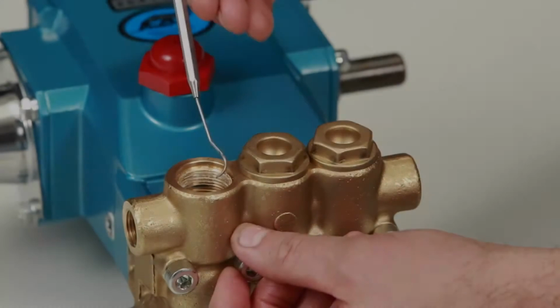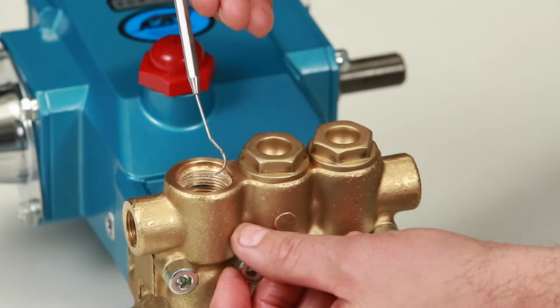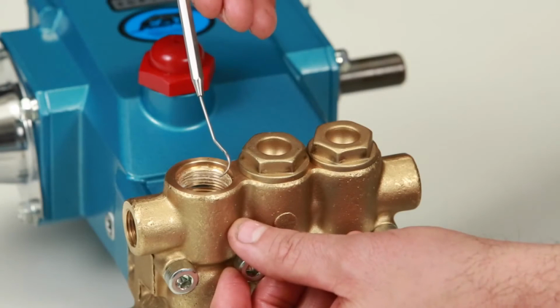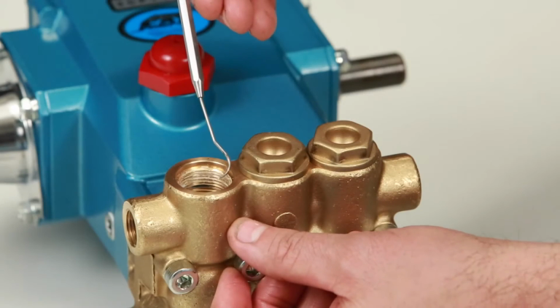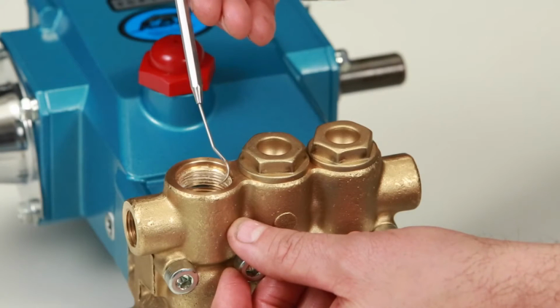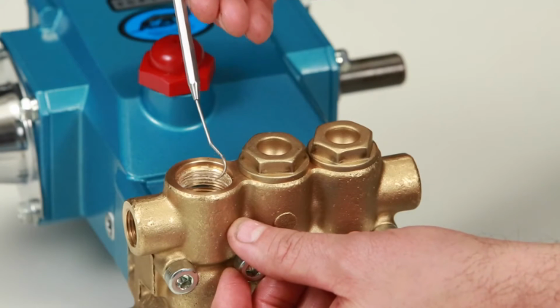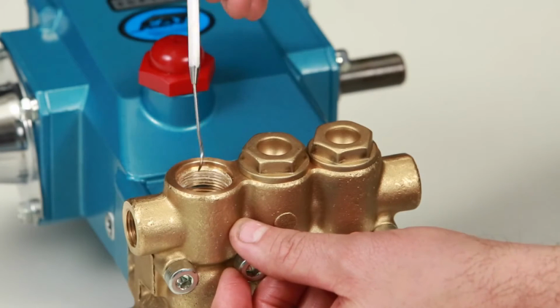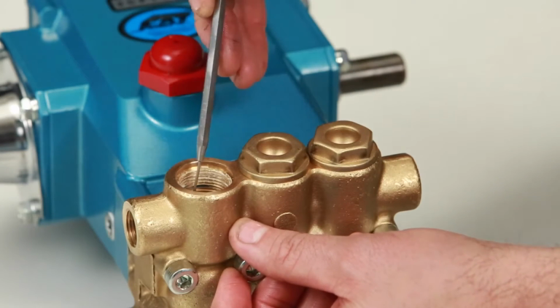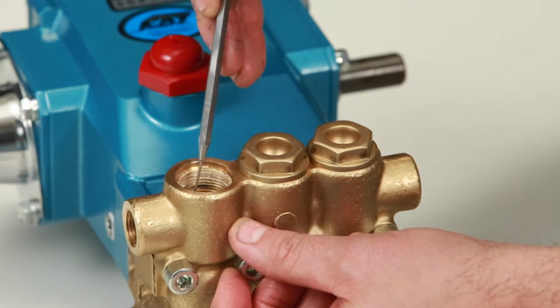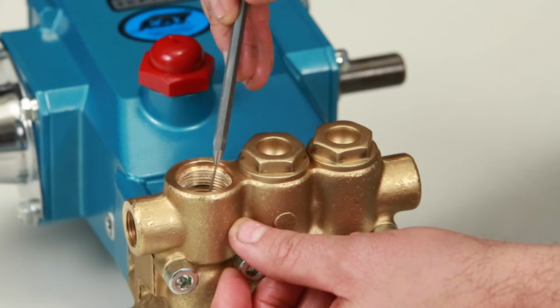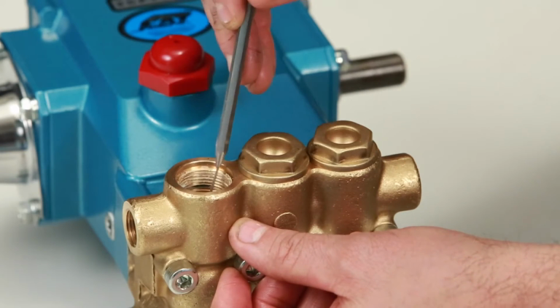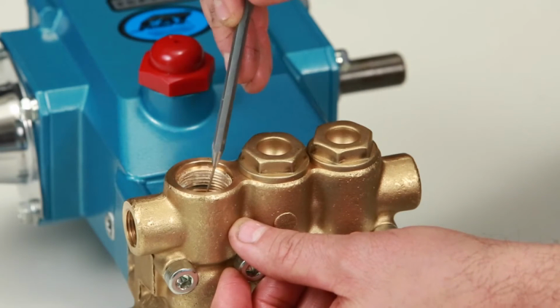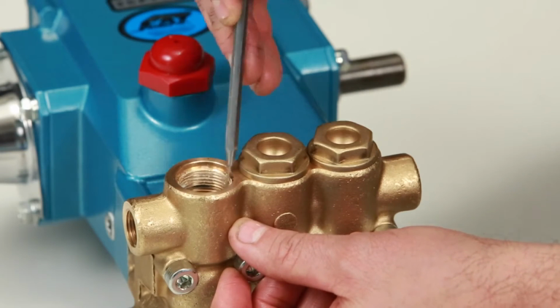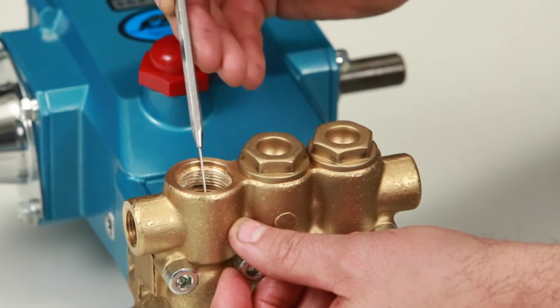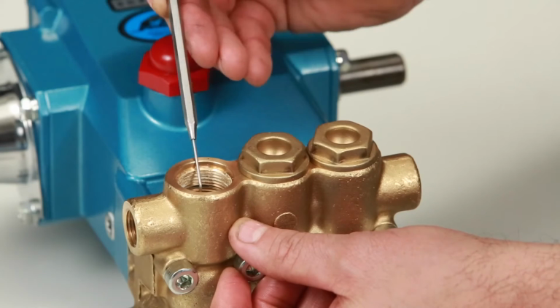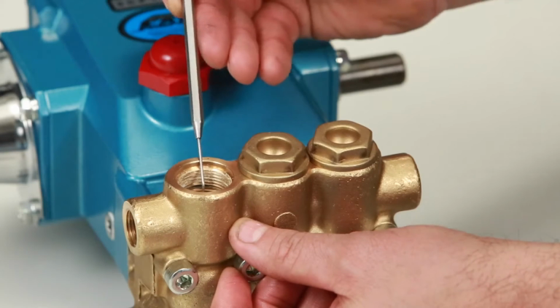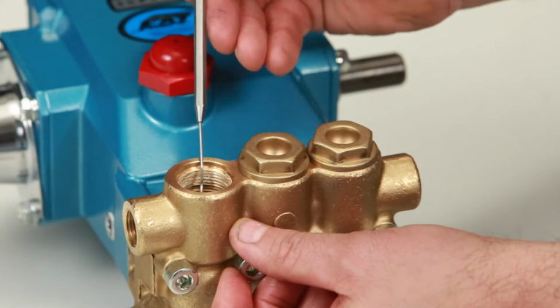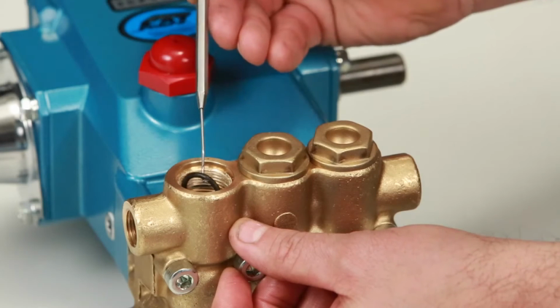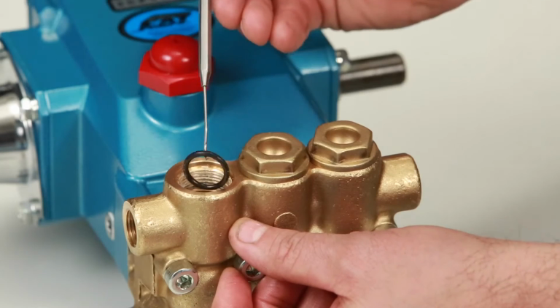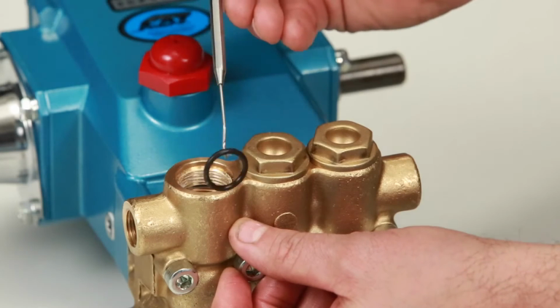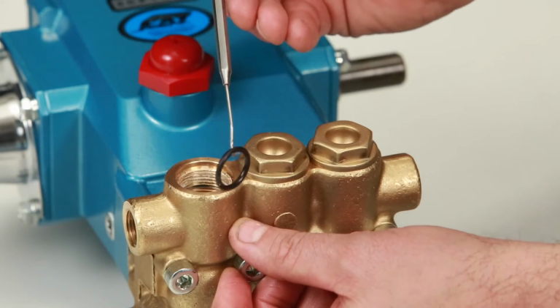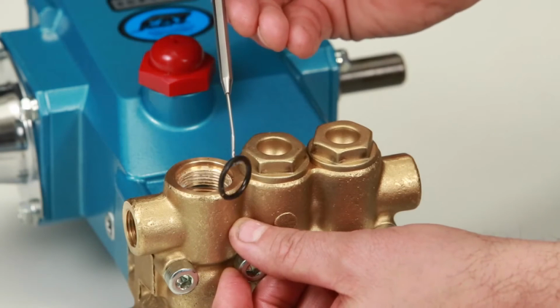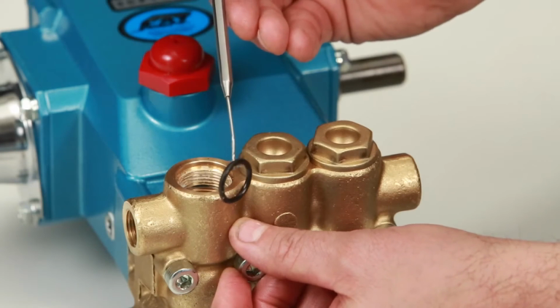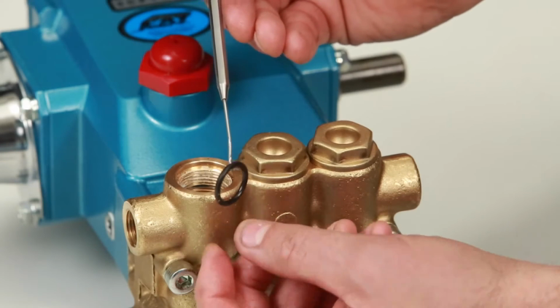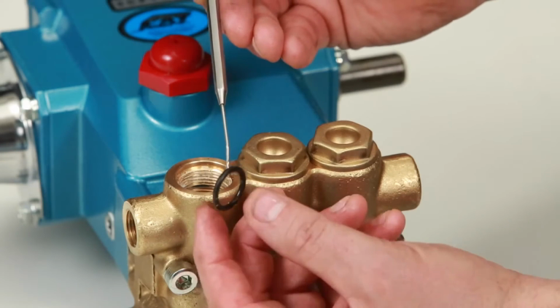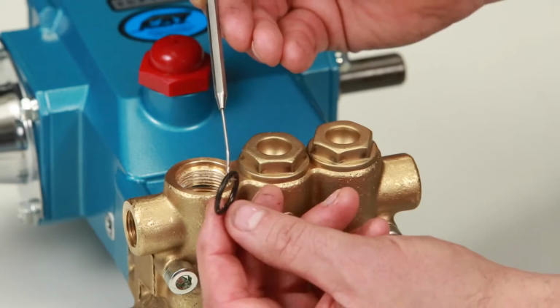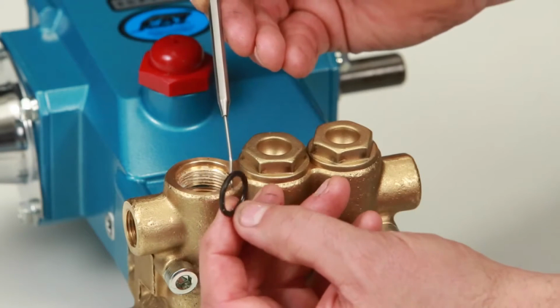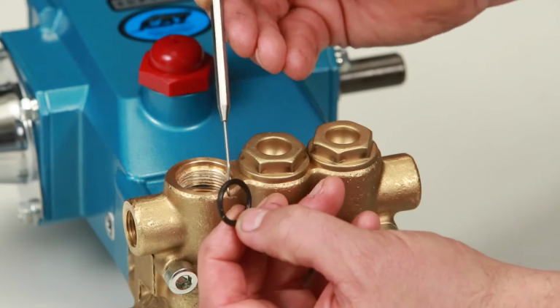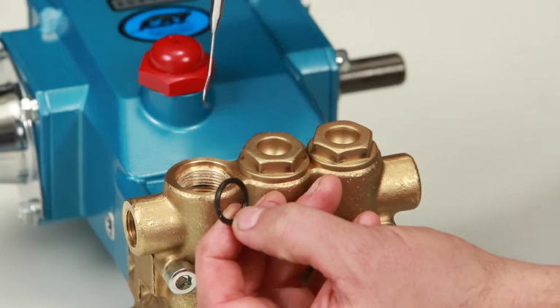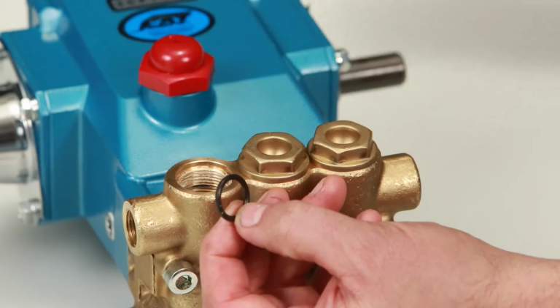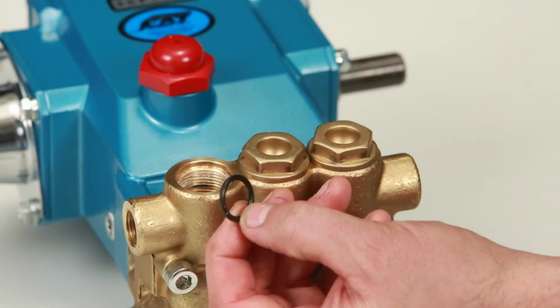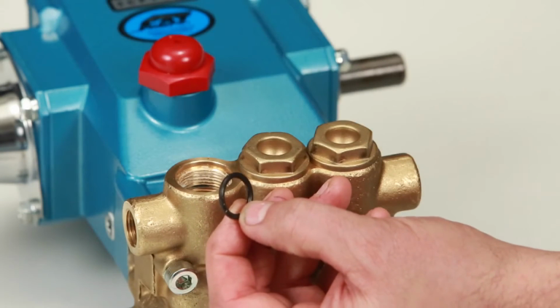When removing the valve assembly, the O-ring may remain in the manifold. Using a small pick or screwdriver, reach into the manifold to remove it.